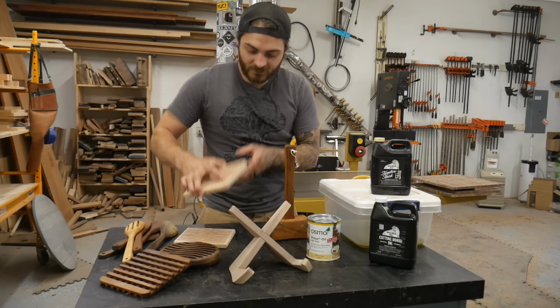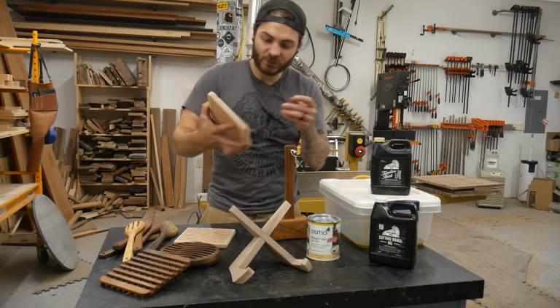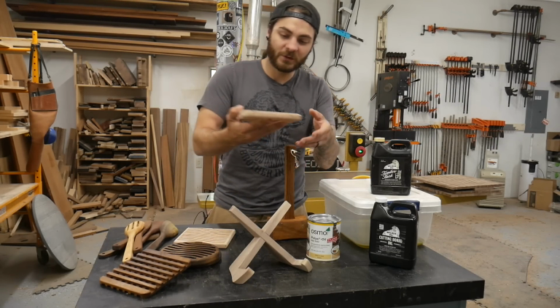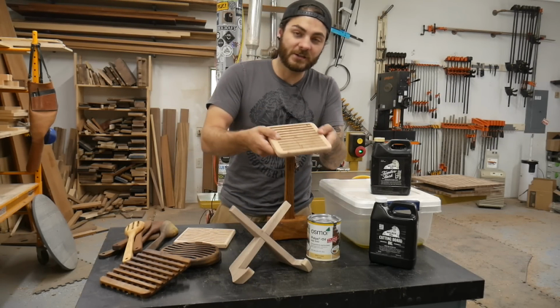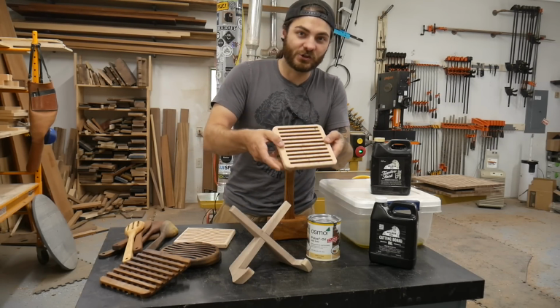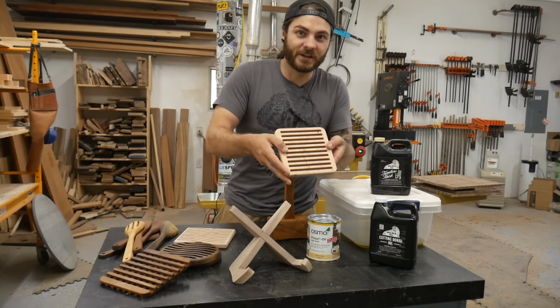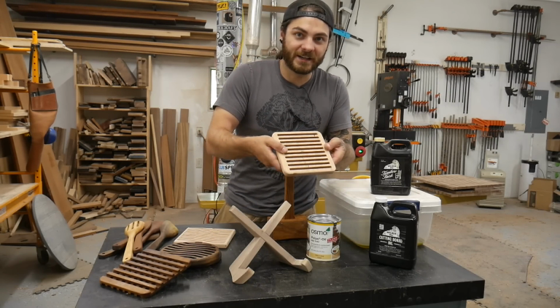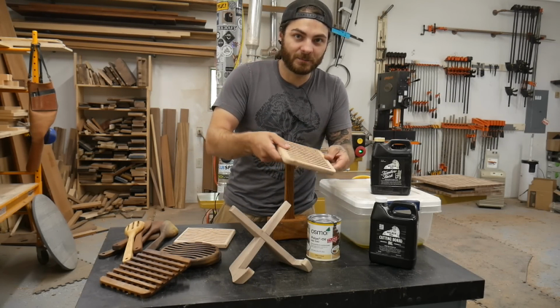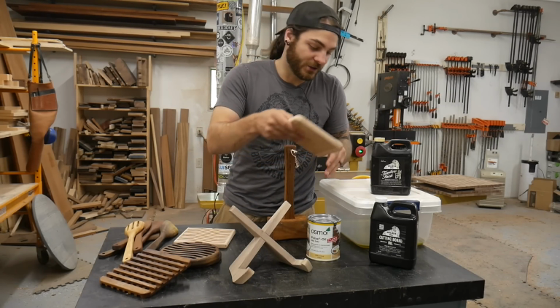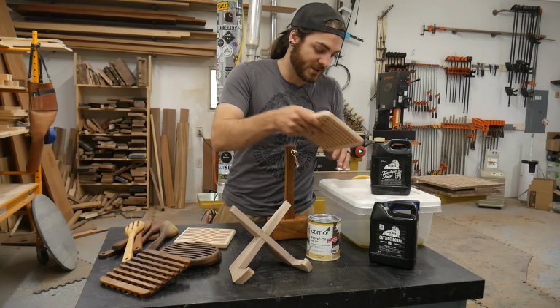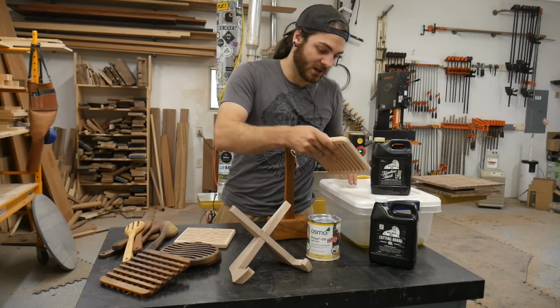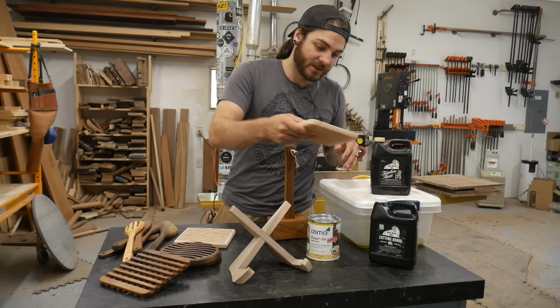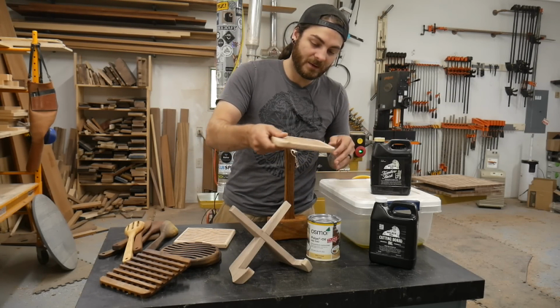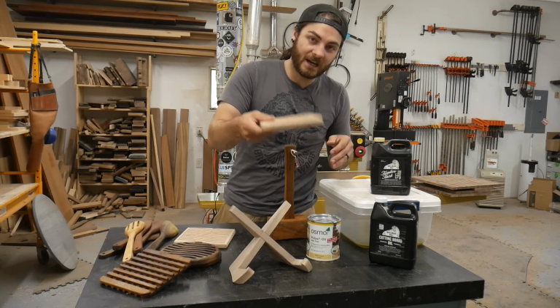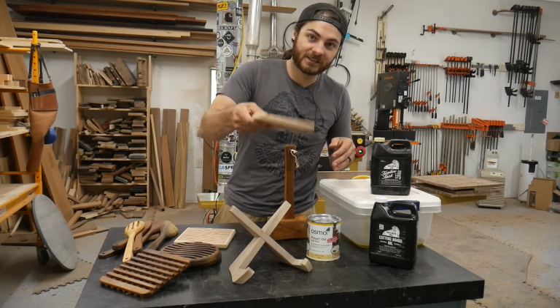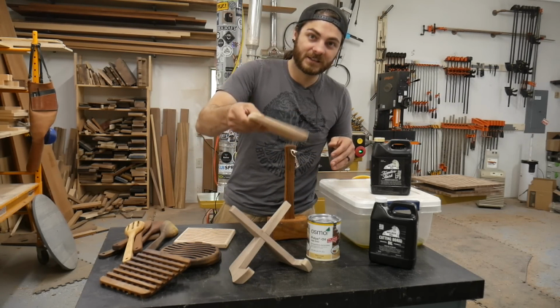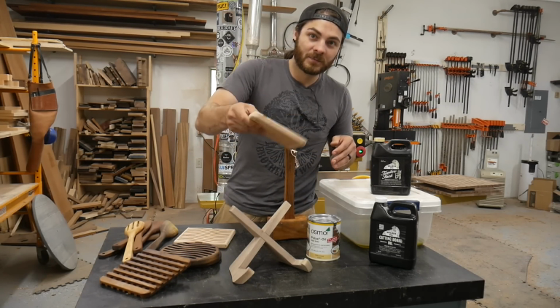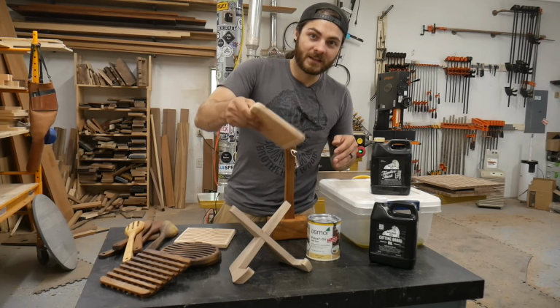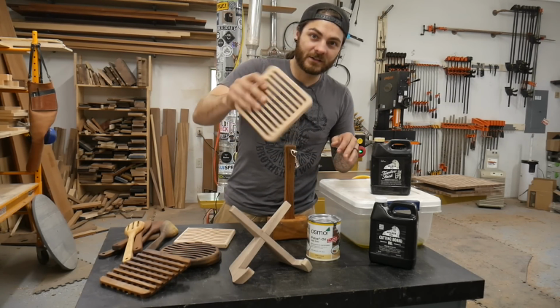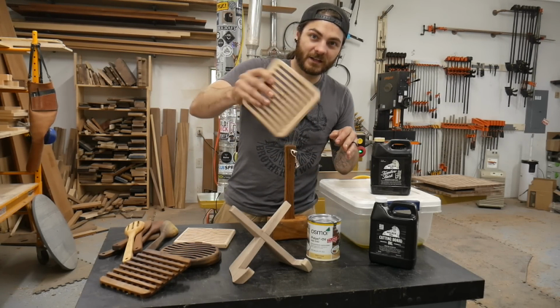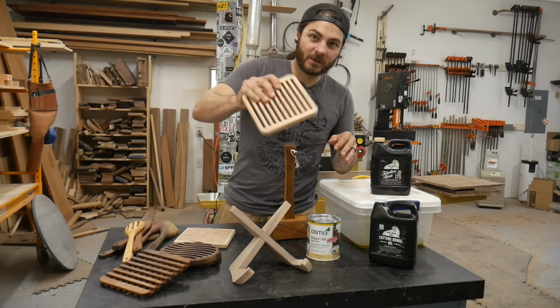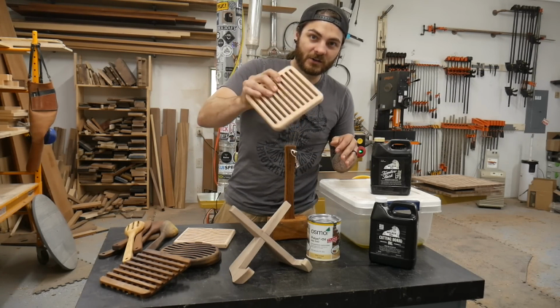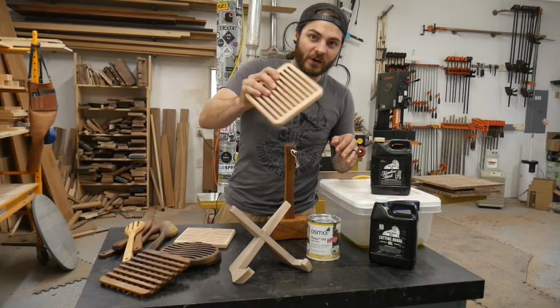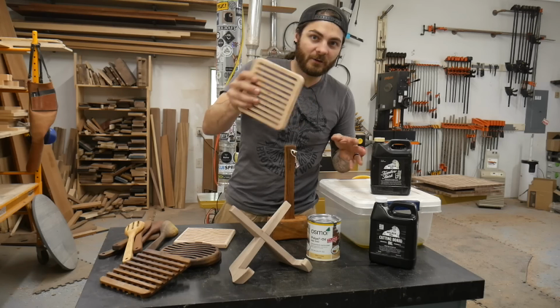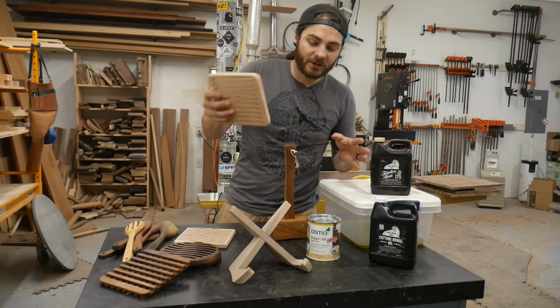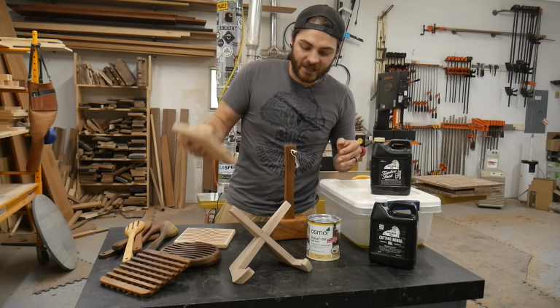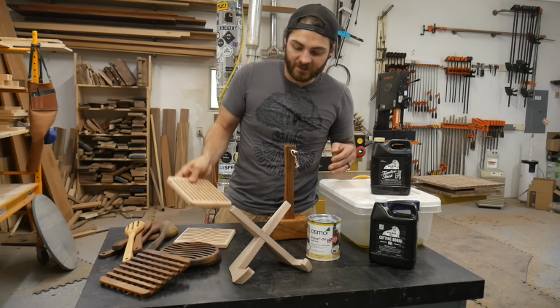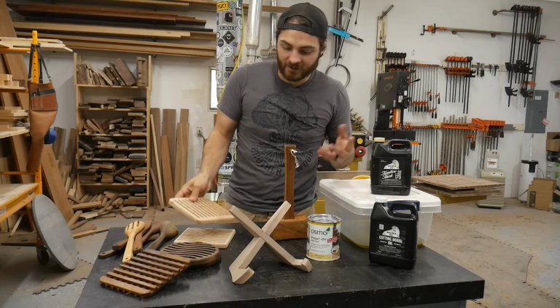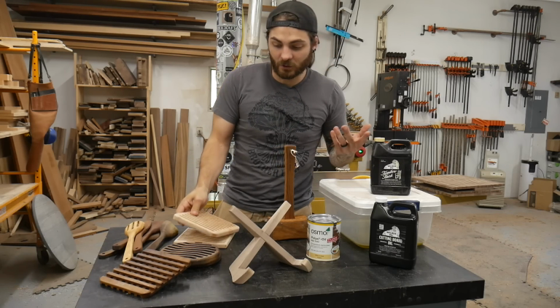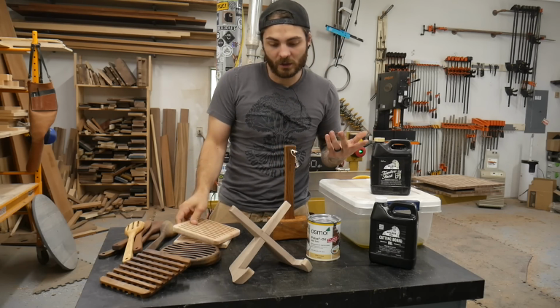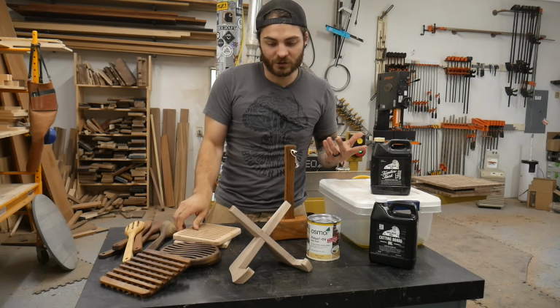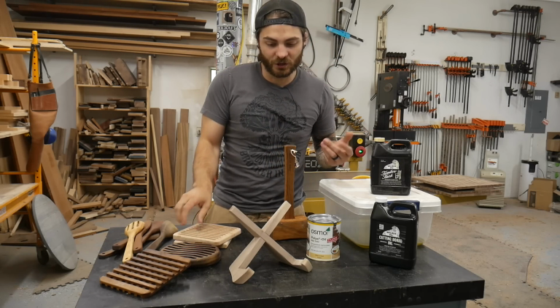For these I just dunk them in the box and let them dry off for a day and then they're pretty much good to go.